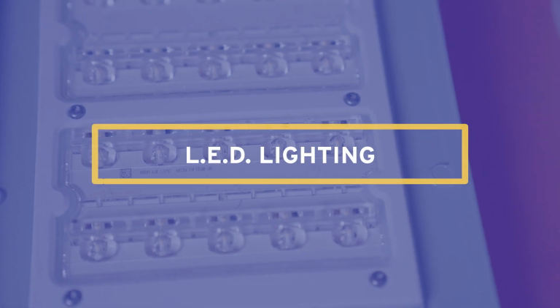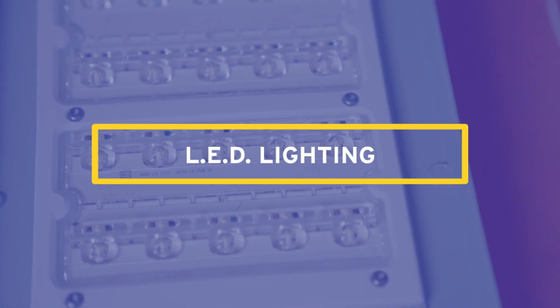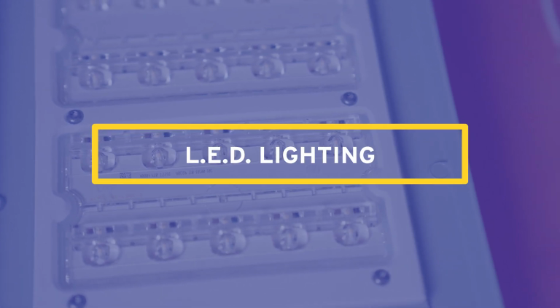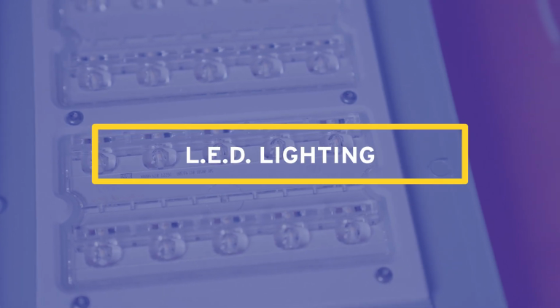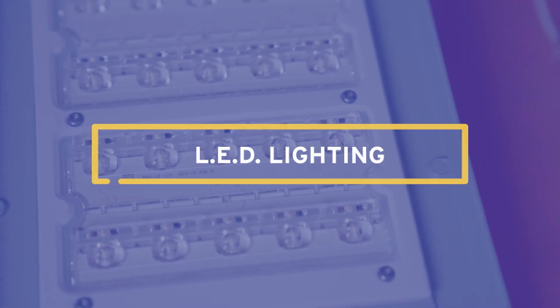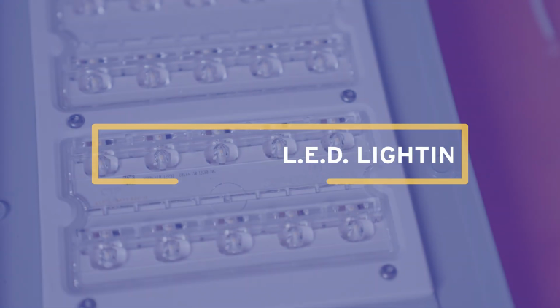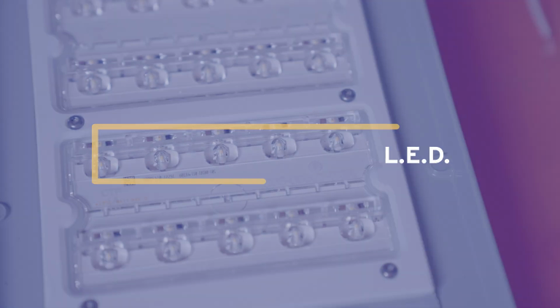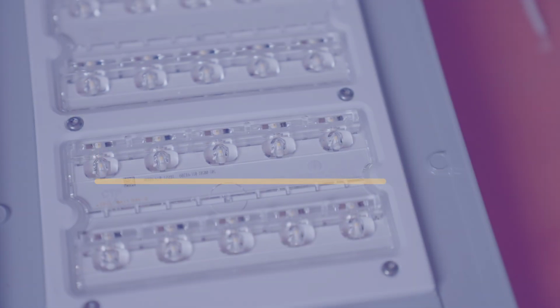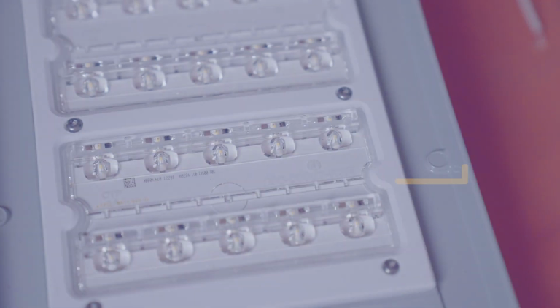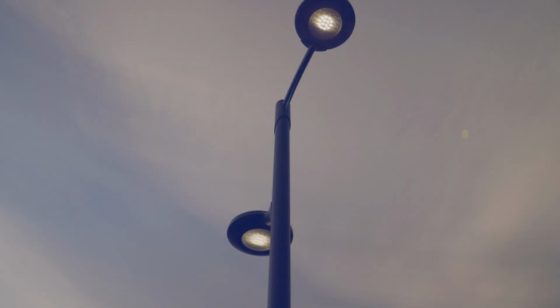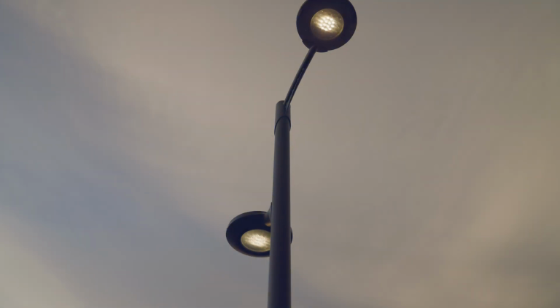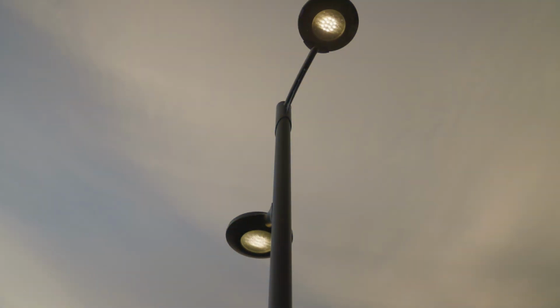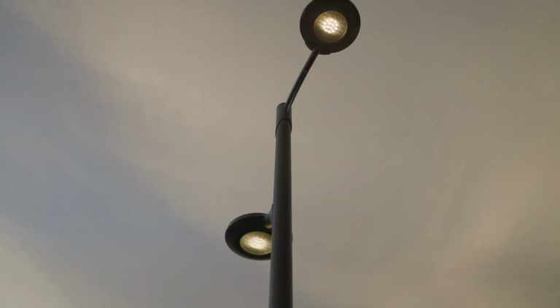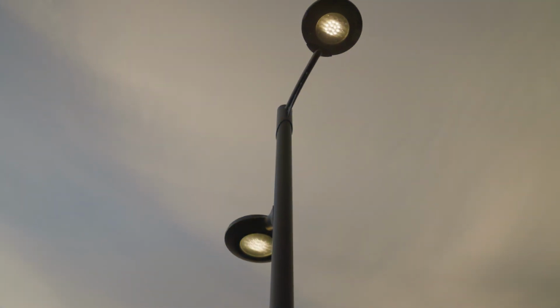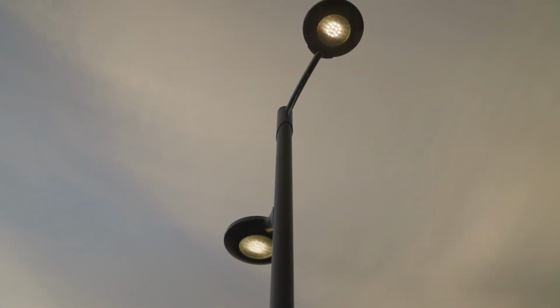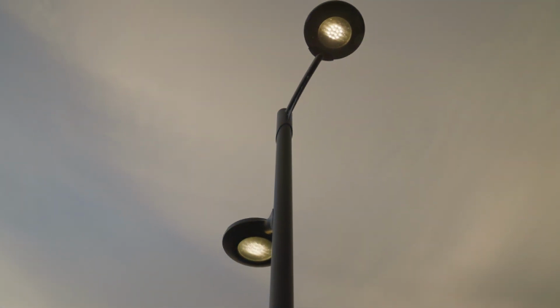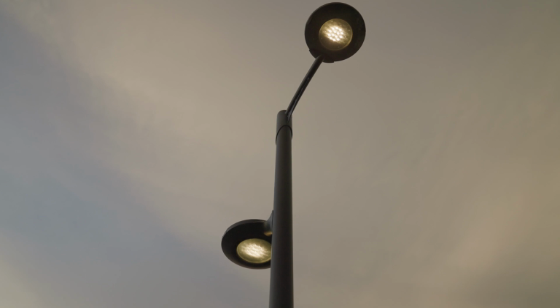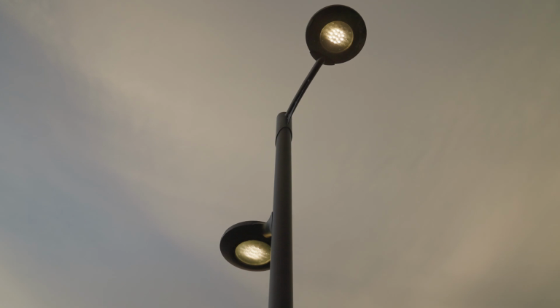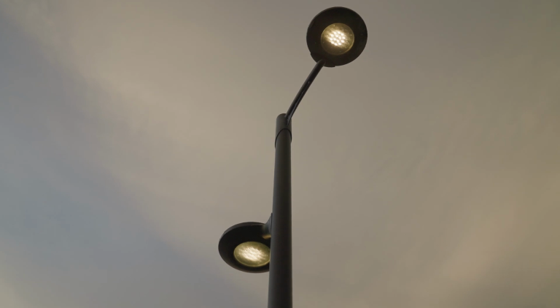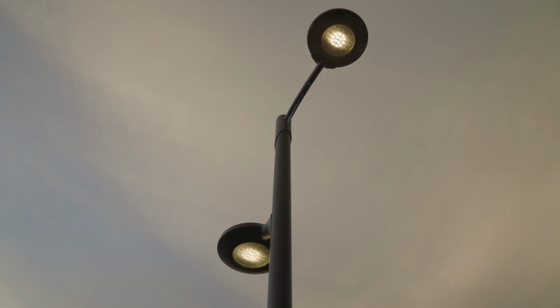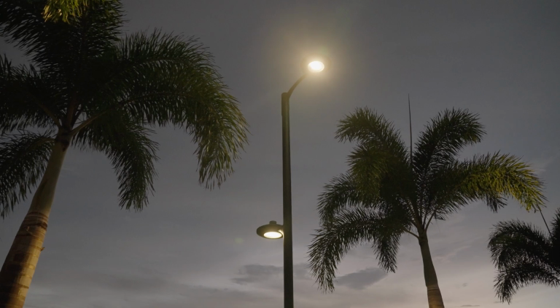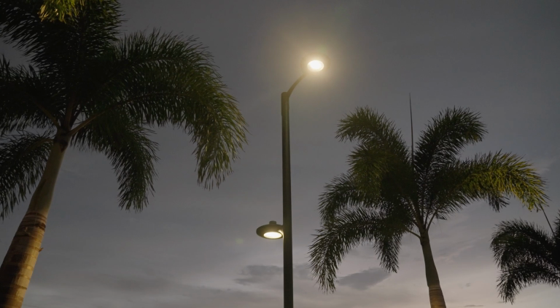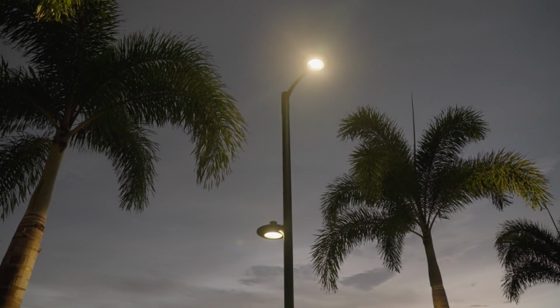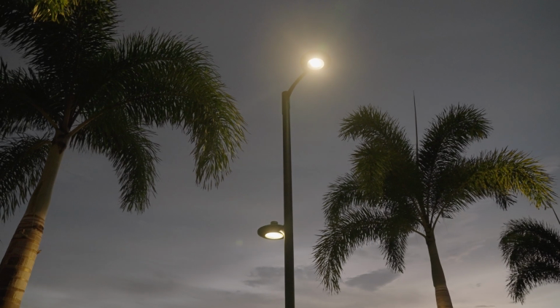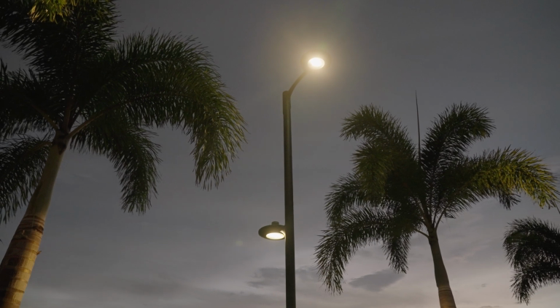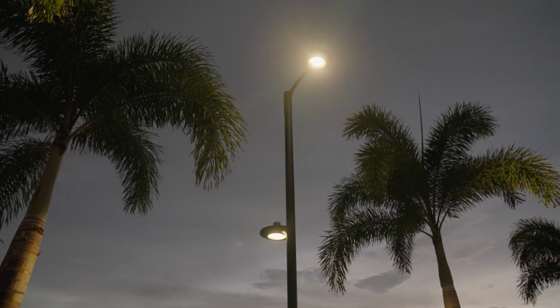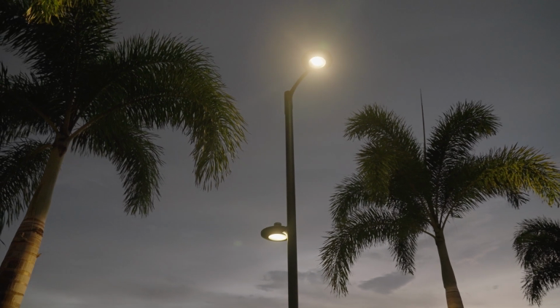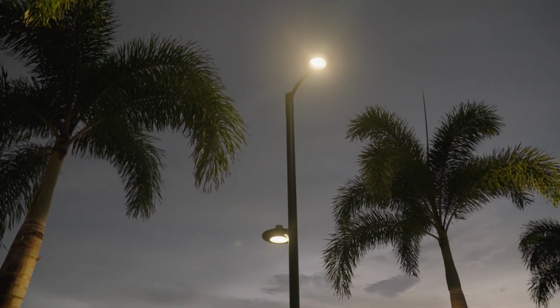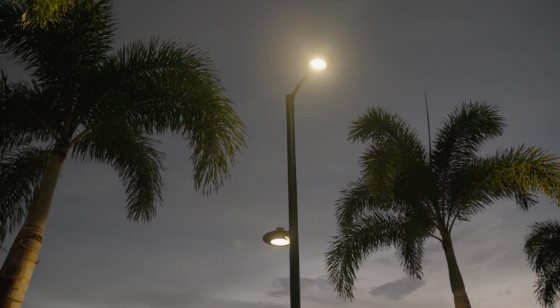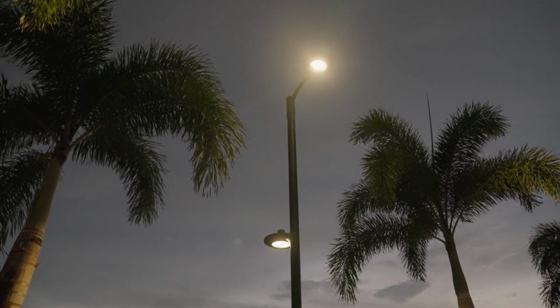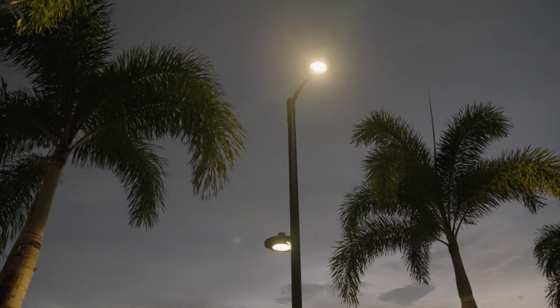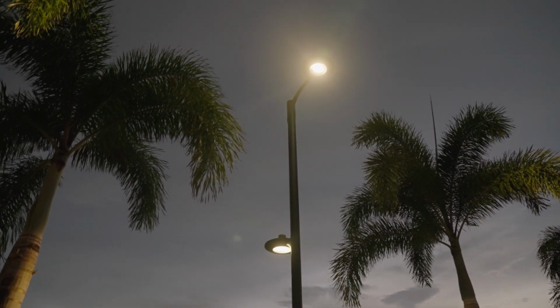LED lighting is up to 60% more efficient, more safe, because it can have a bigger throw pattern.